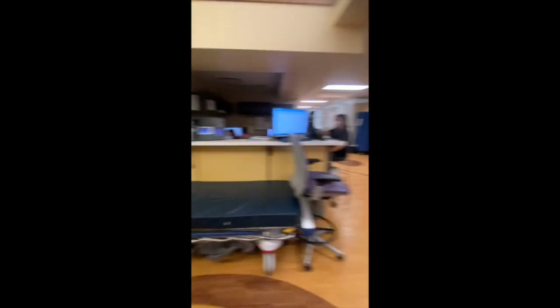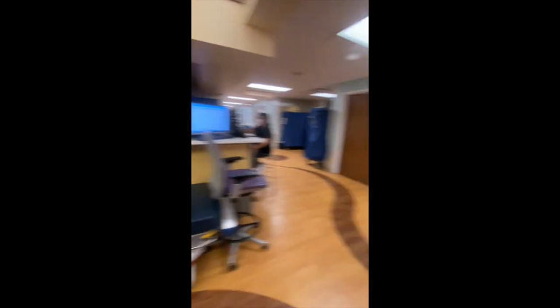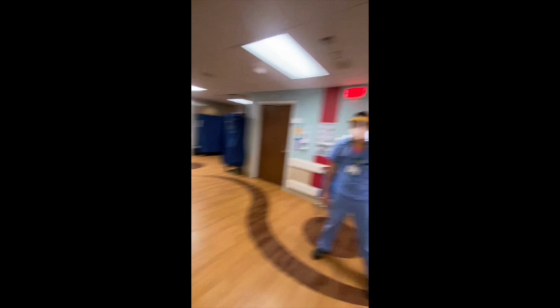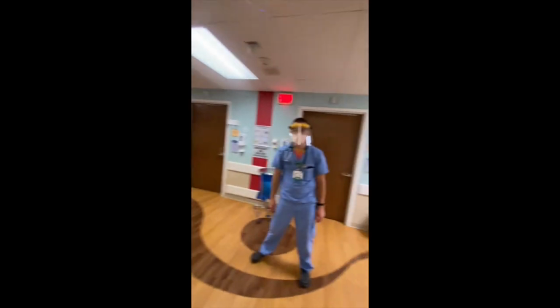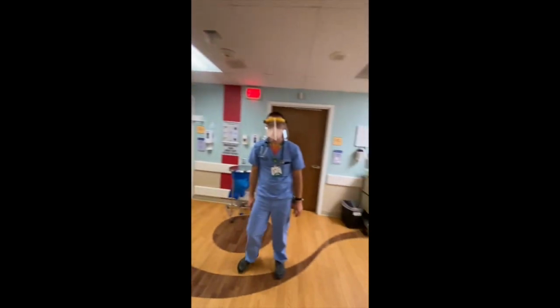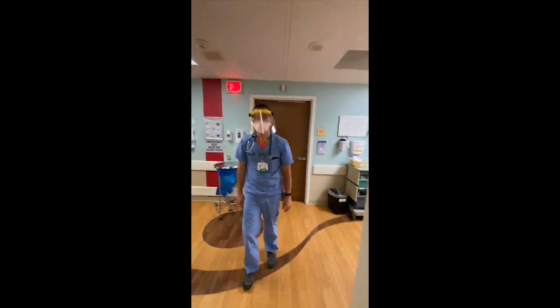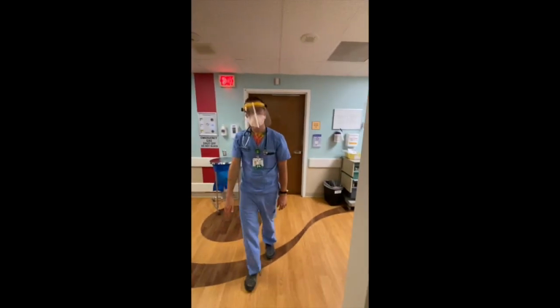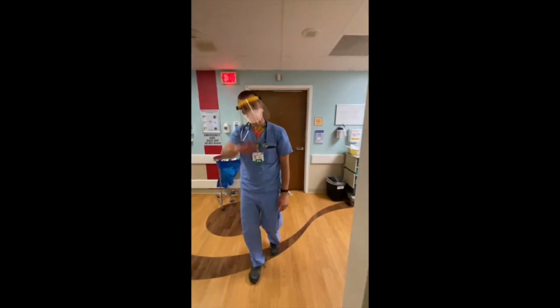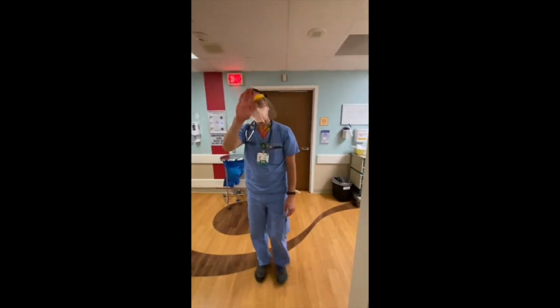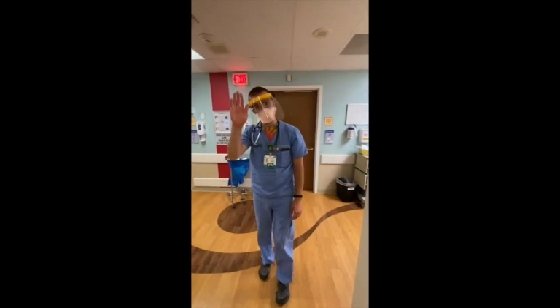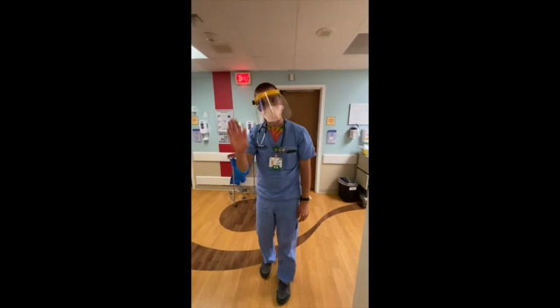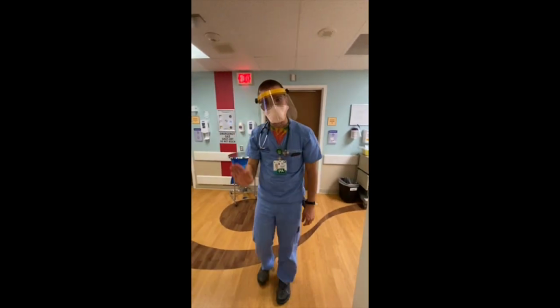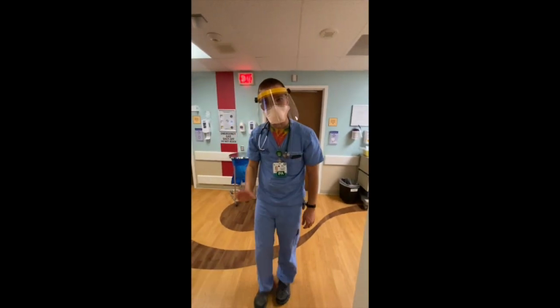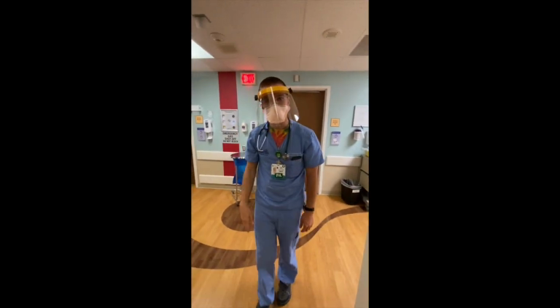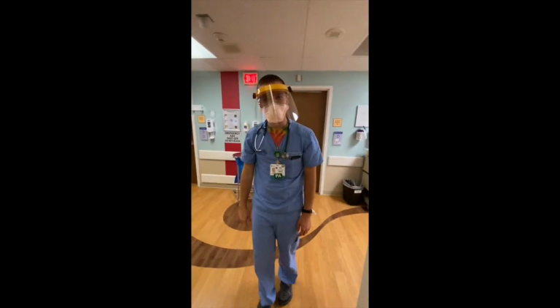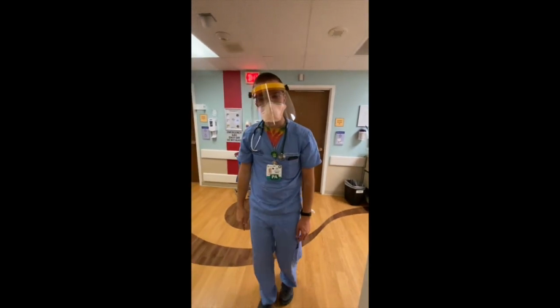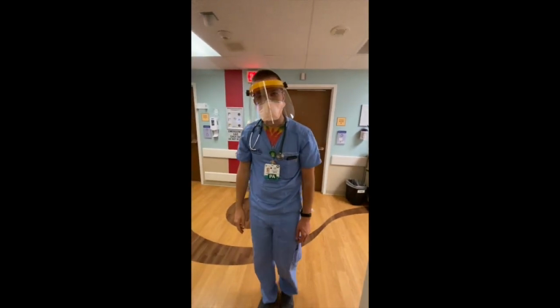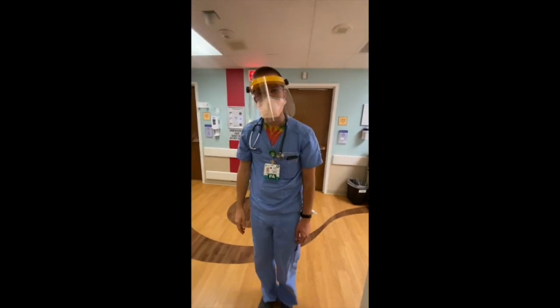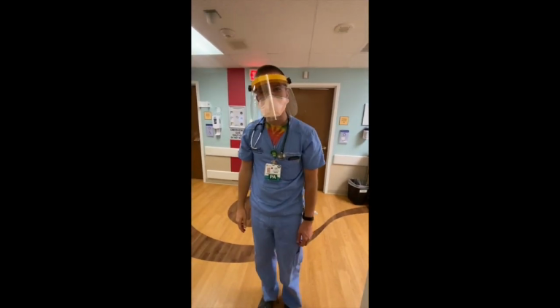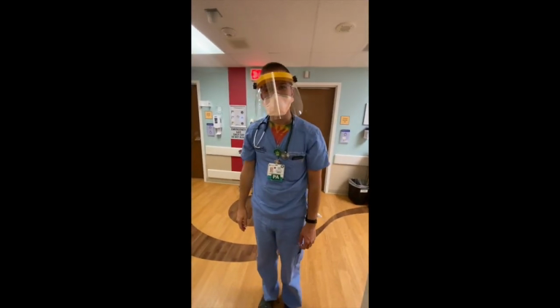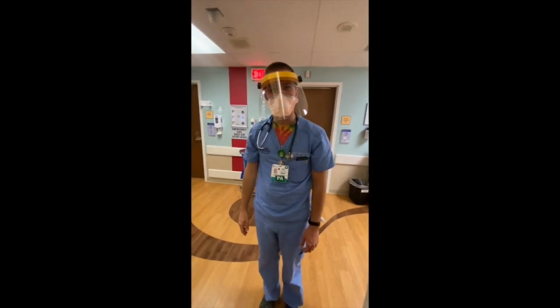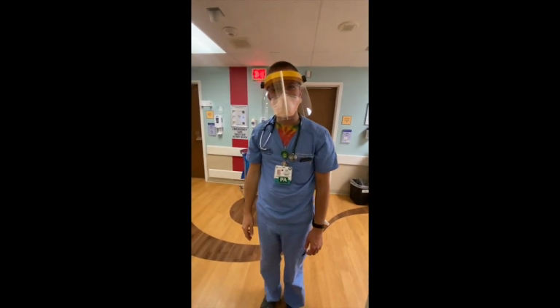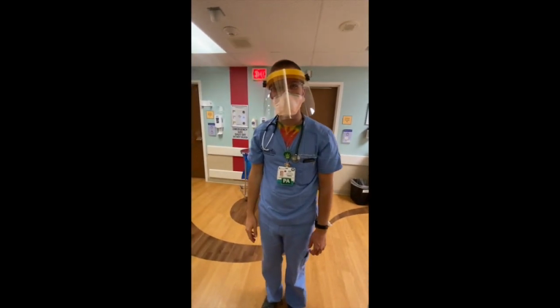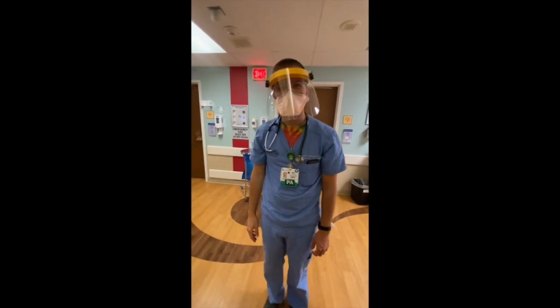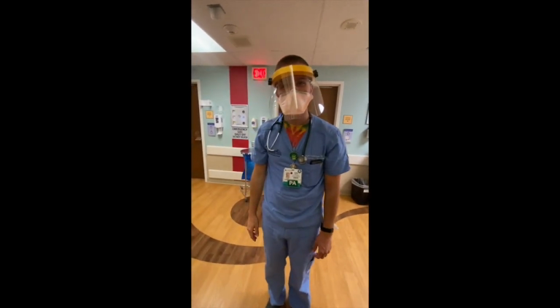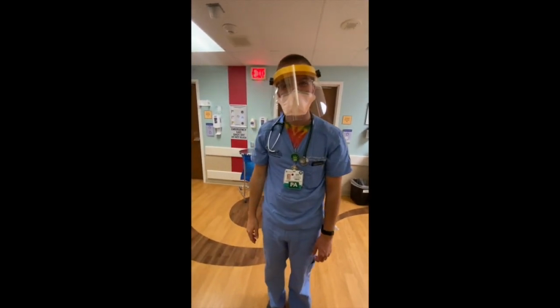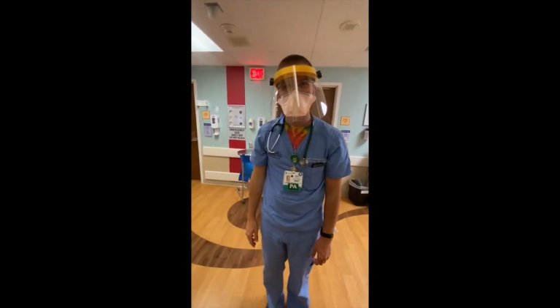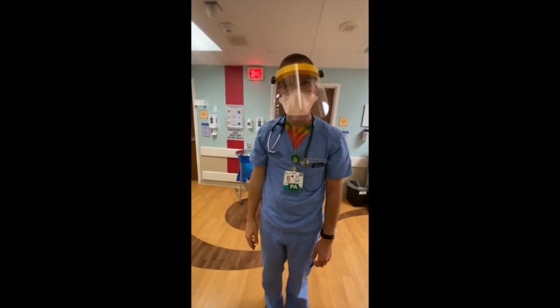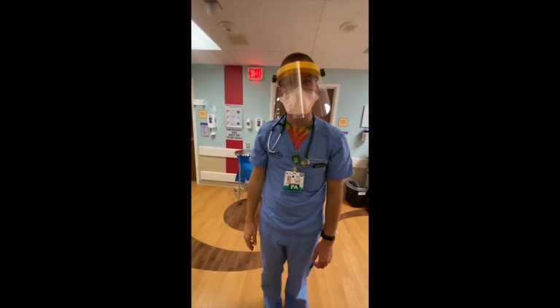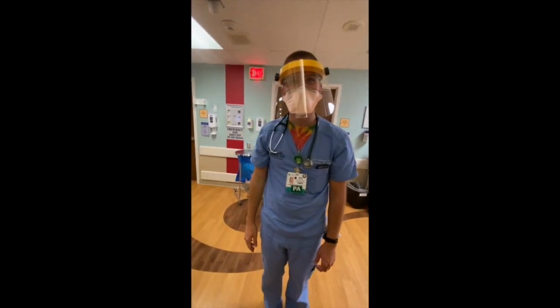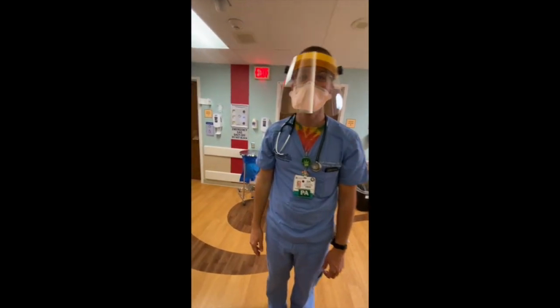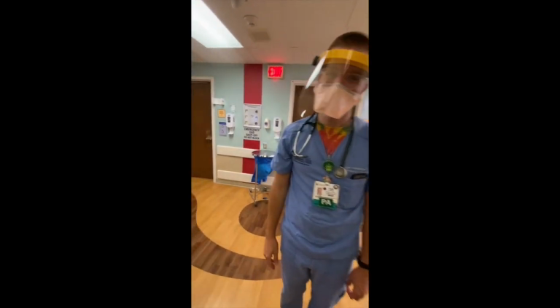This is Kyle Kinderman, one of our PA's extraordinaire. Welcome to the ER.